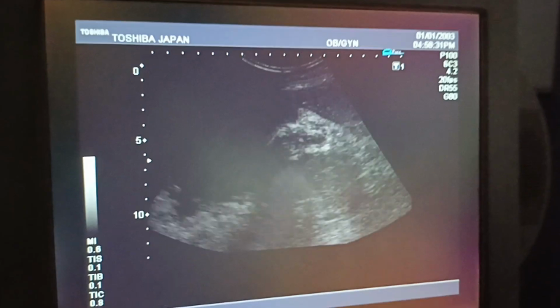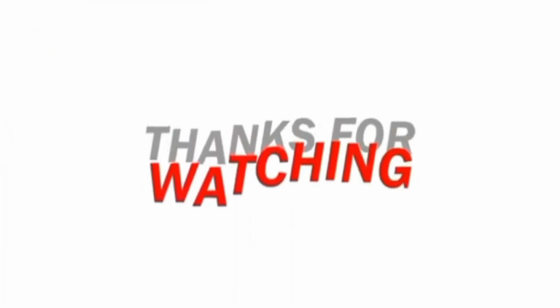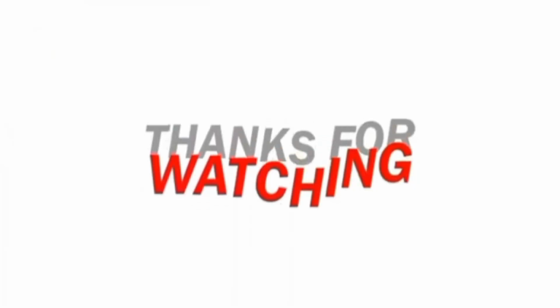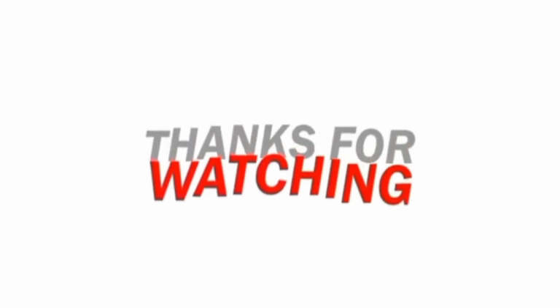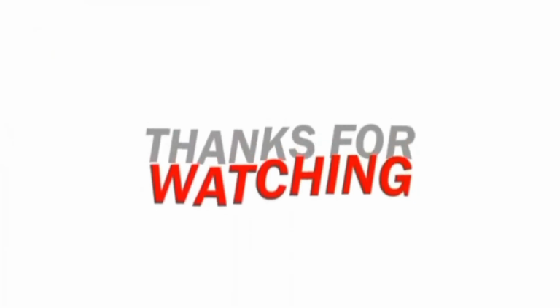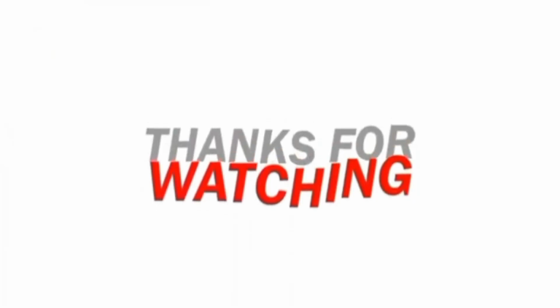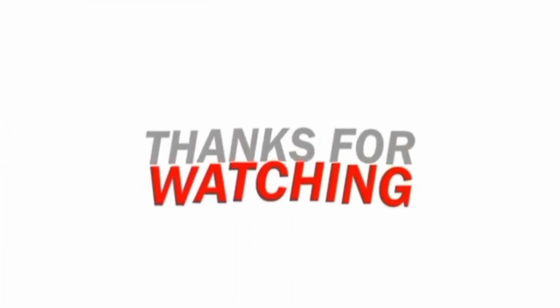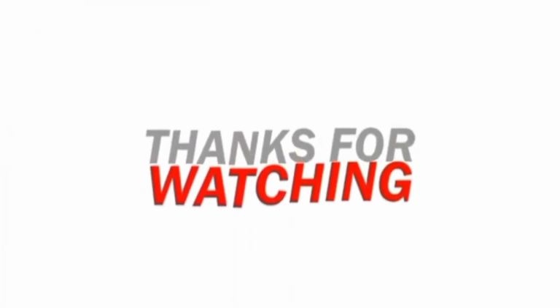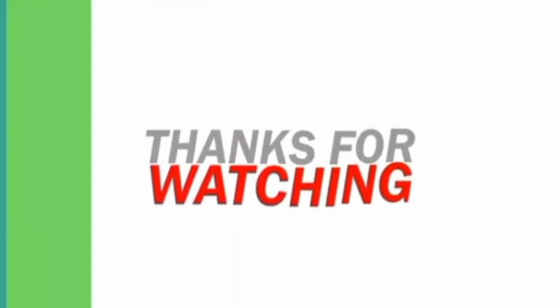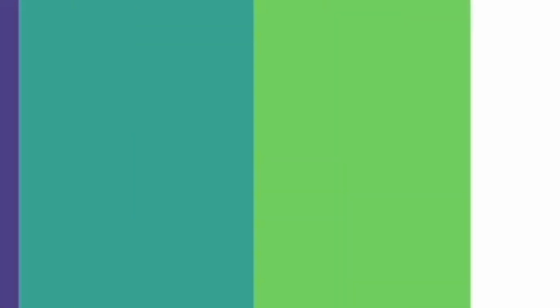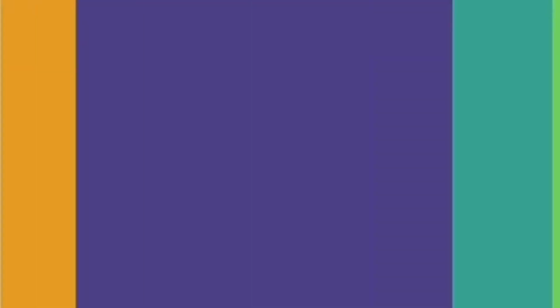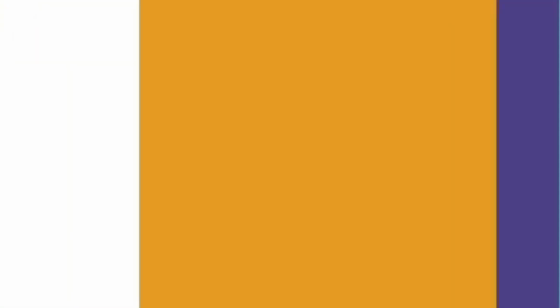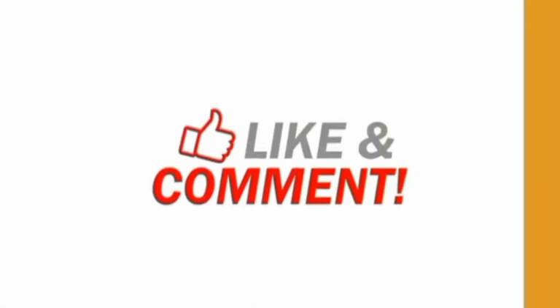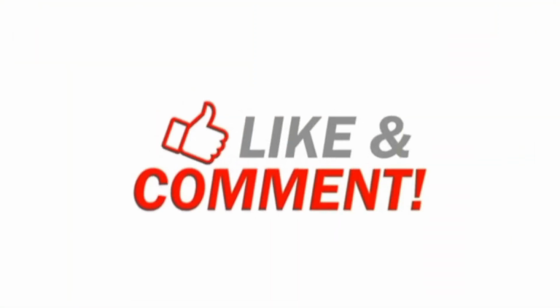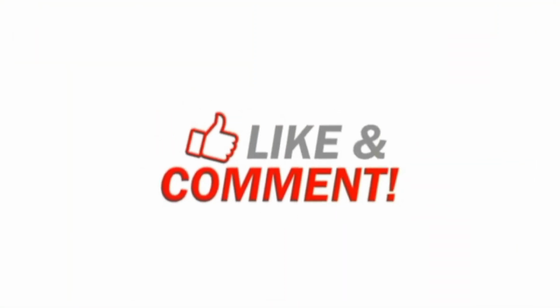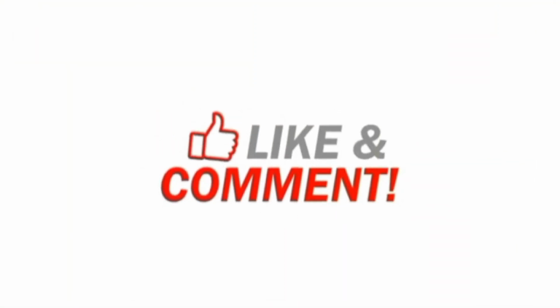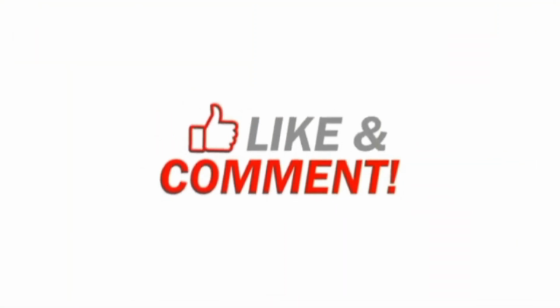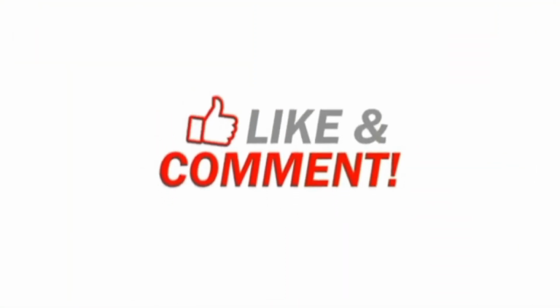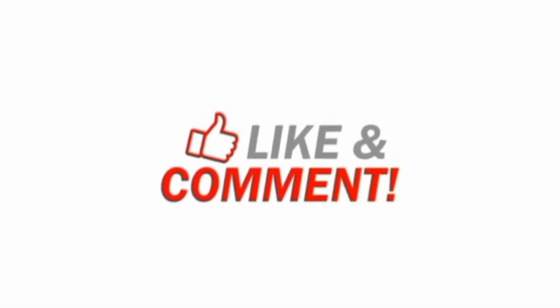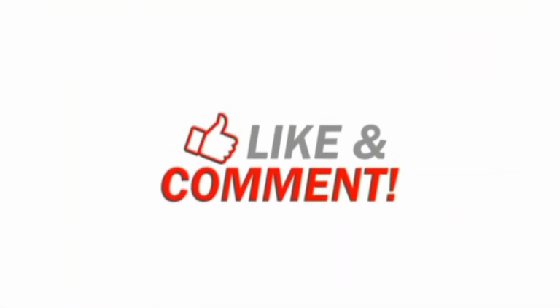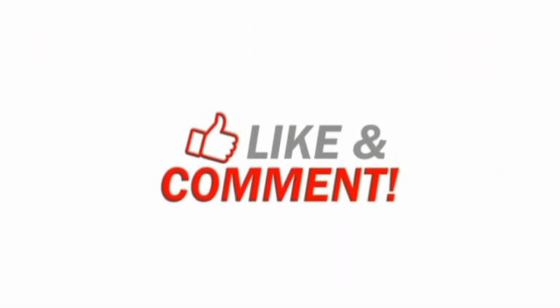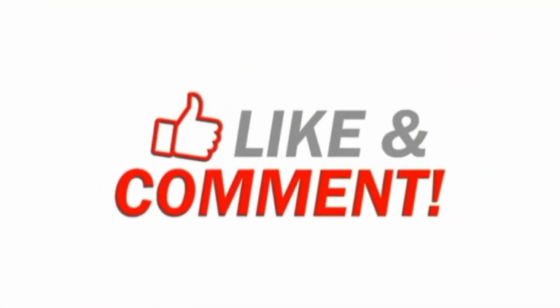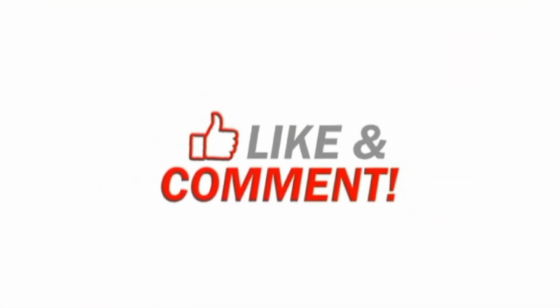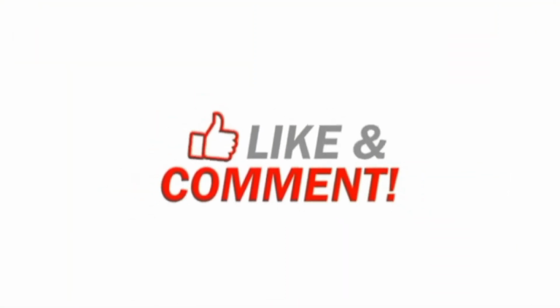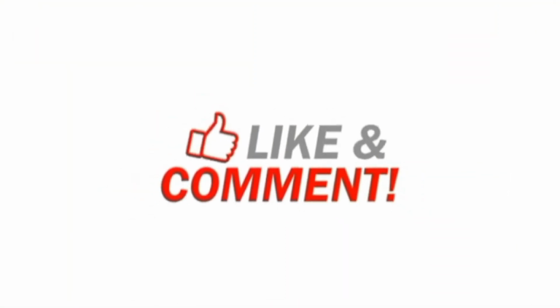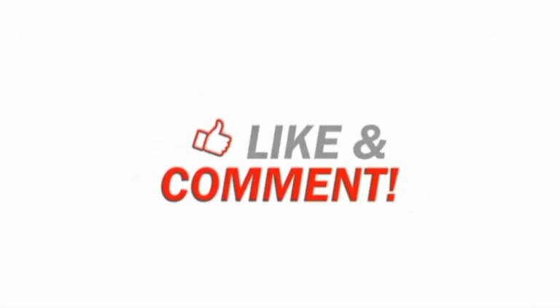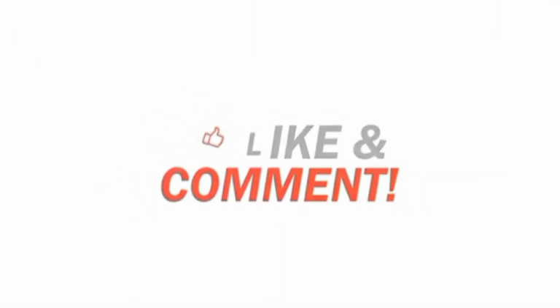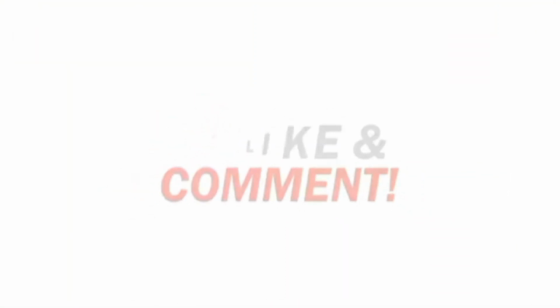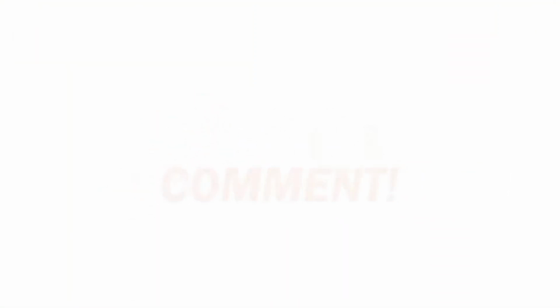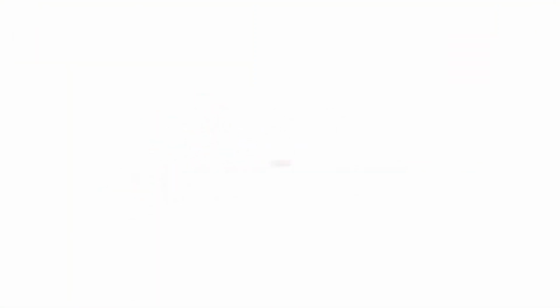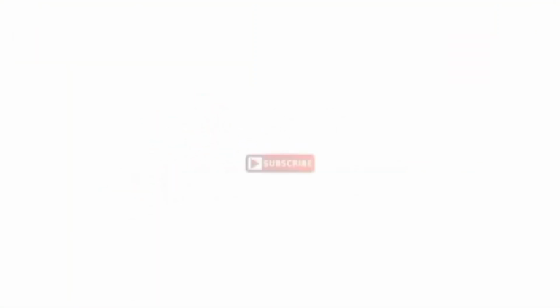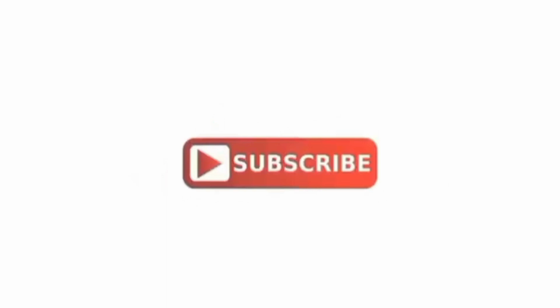Thanks for watching the video. Please like and share the video. Thanks.